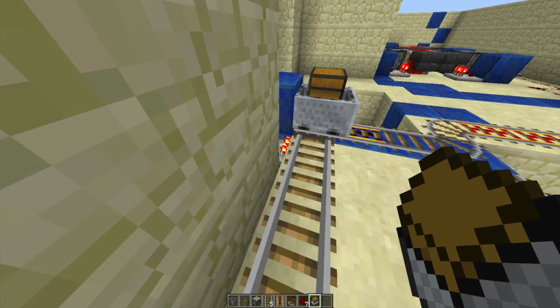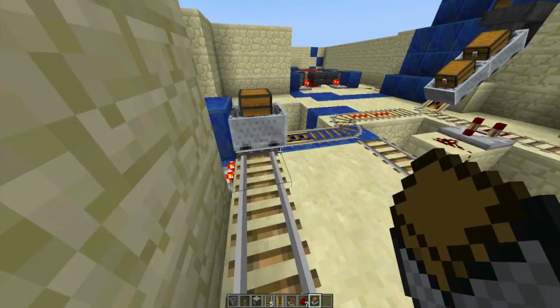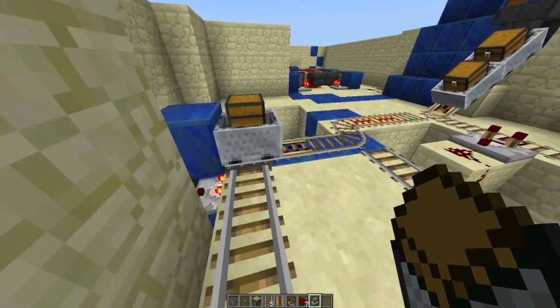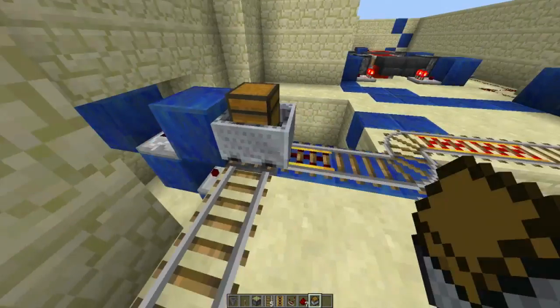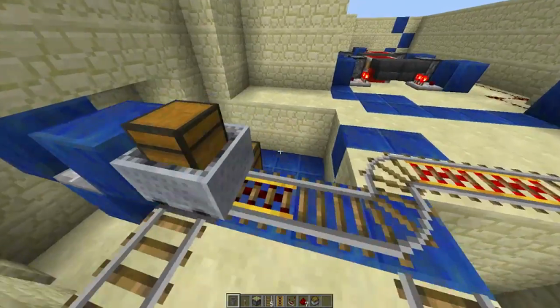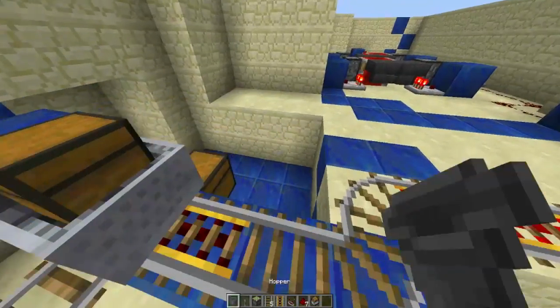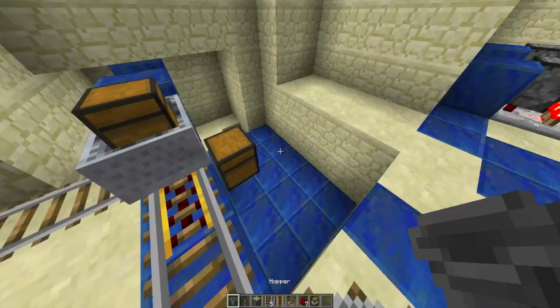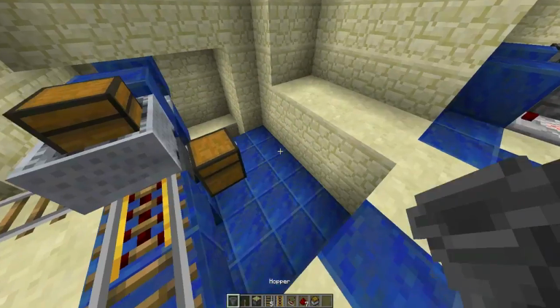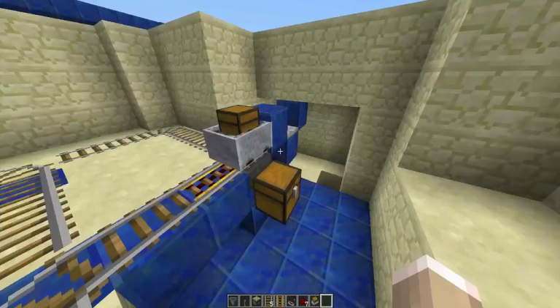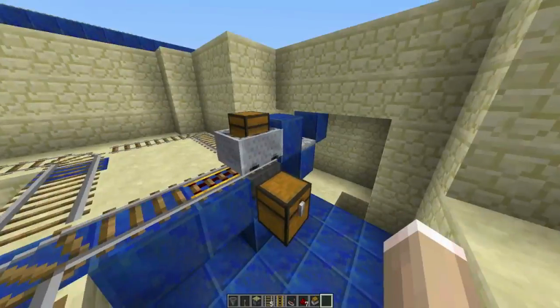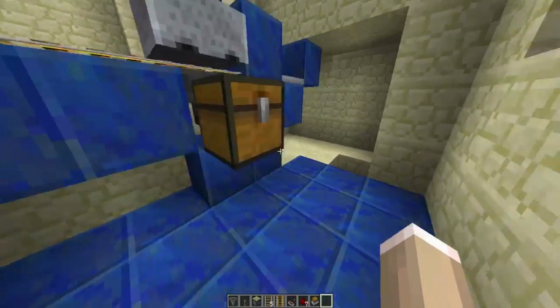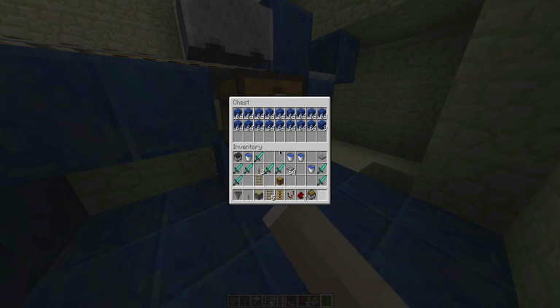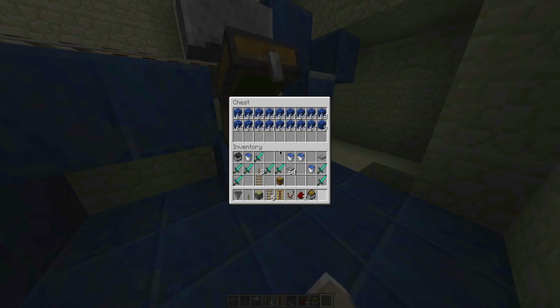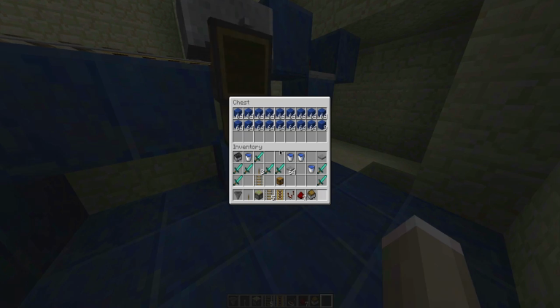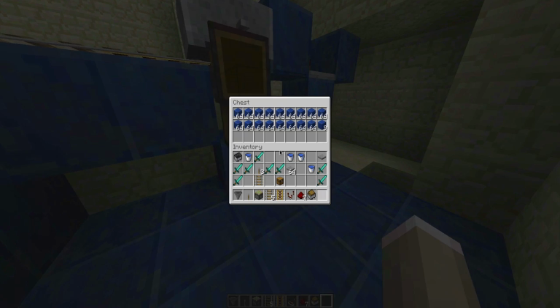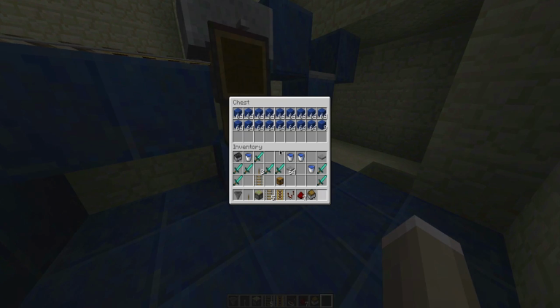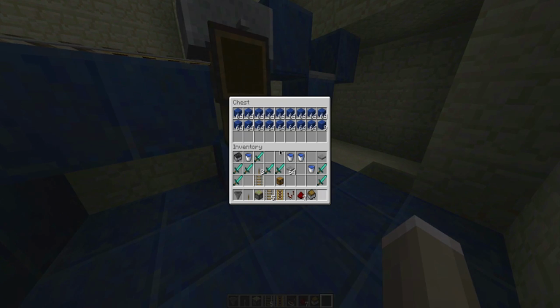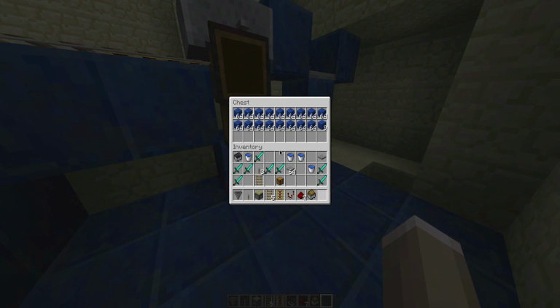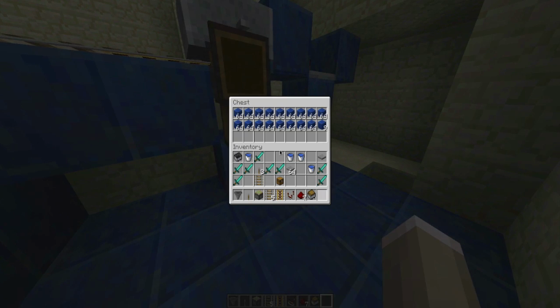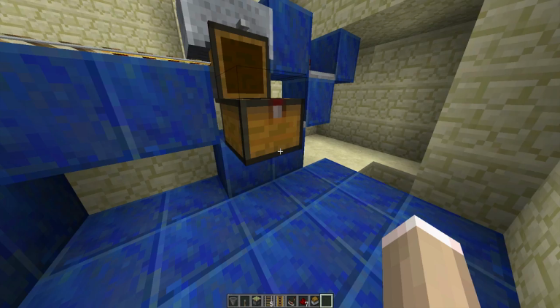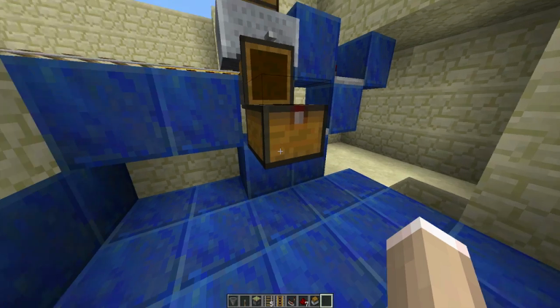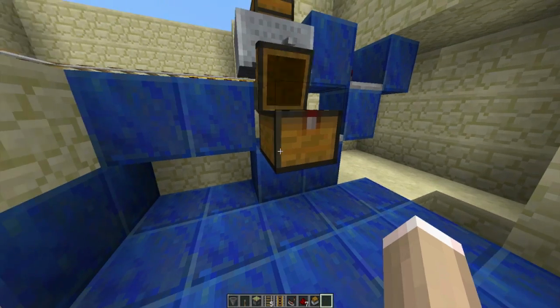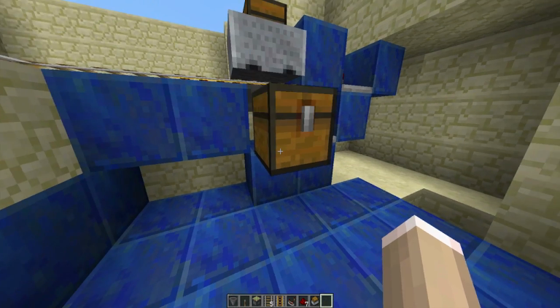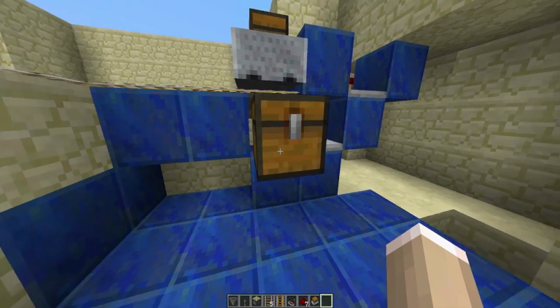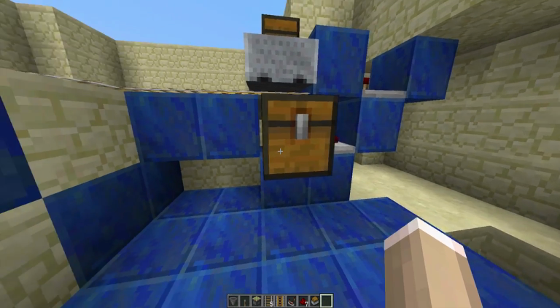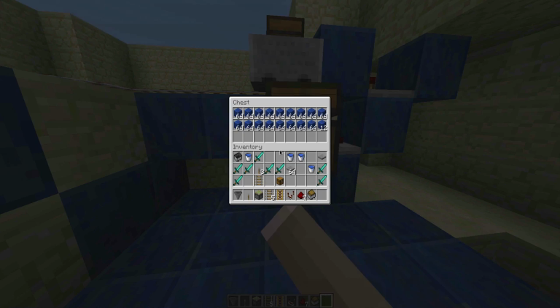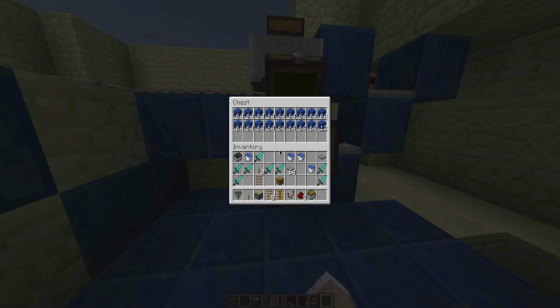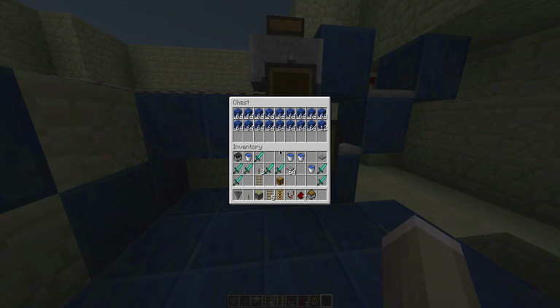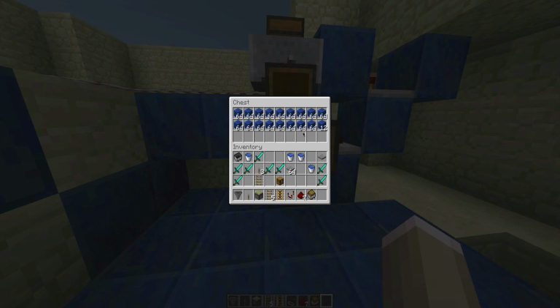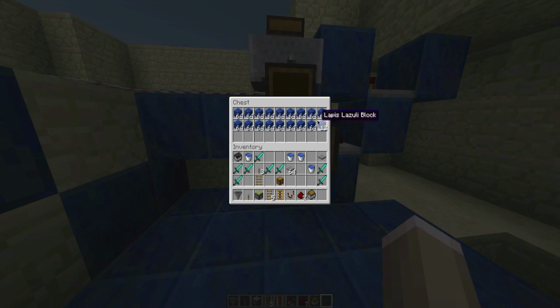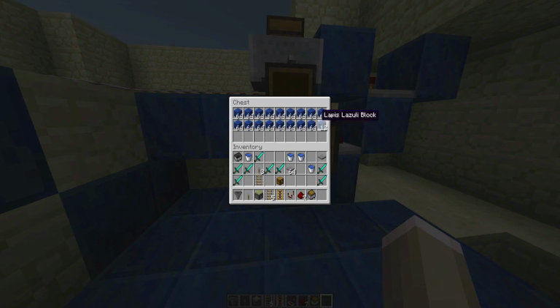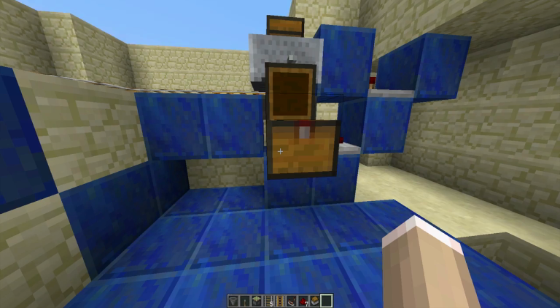Now it stays, because I put things in it, and that will empty into this chest. But that's a trap chest, so there's a stupid glitch.